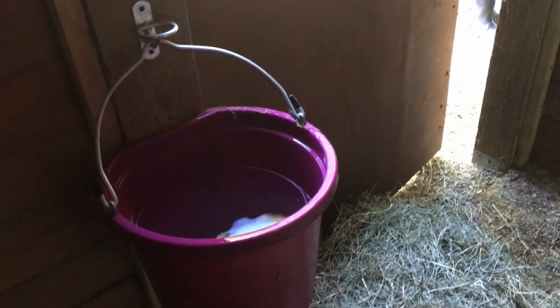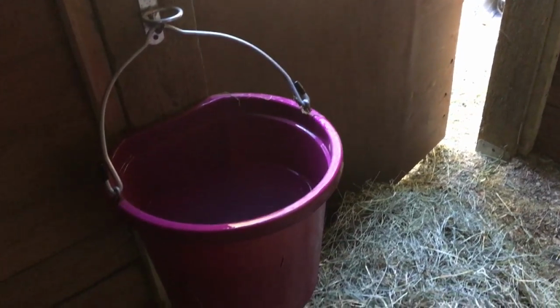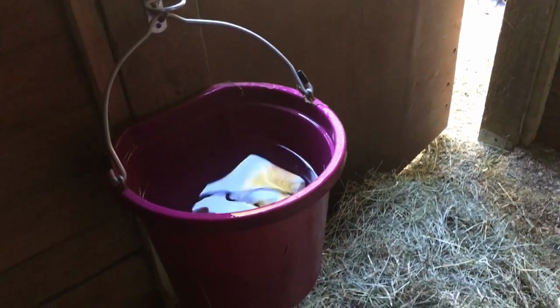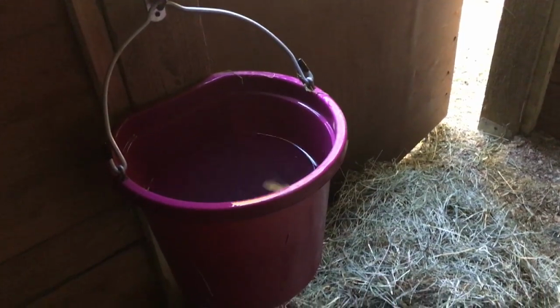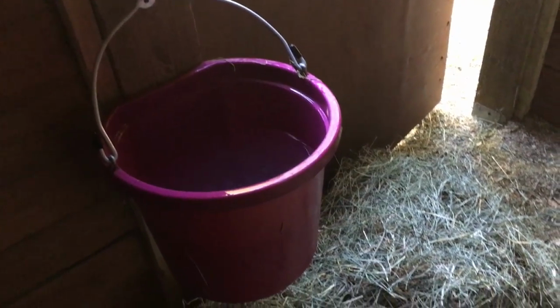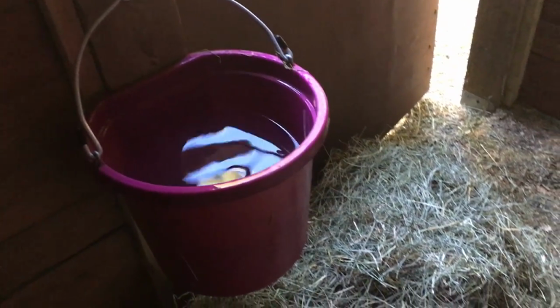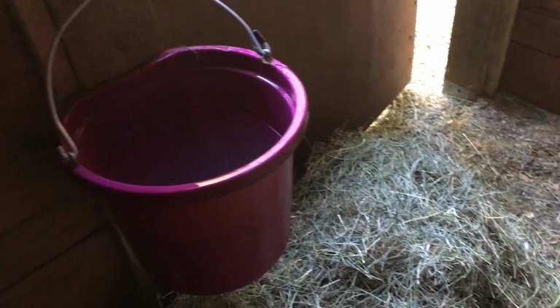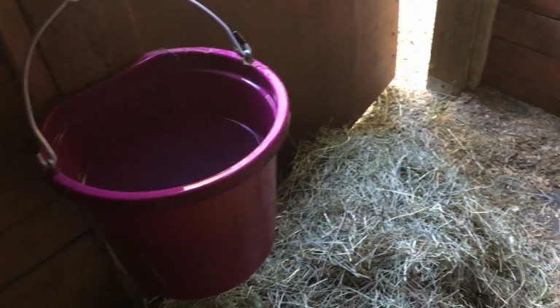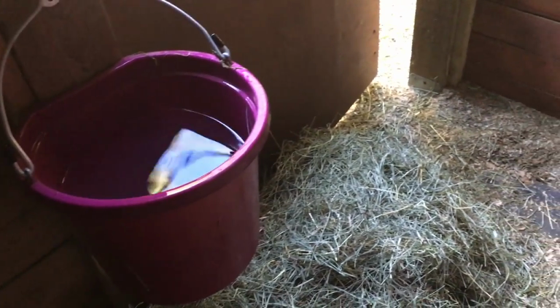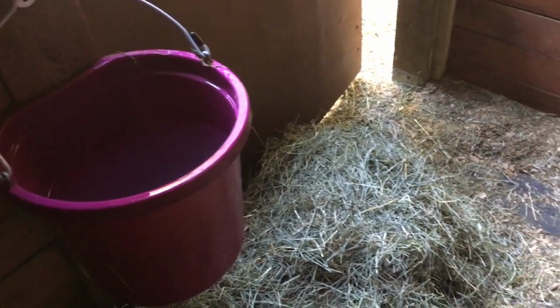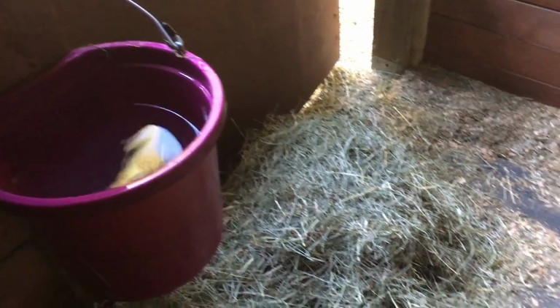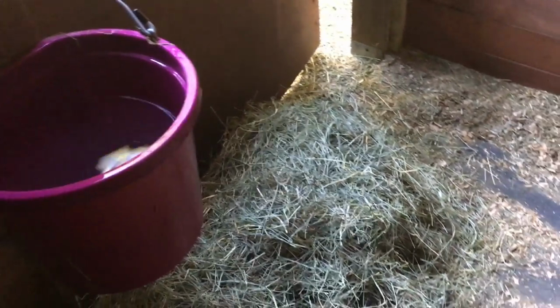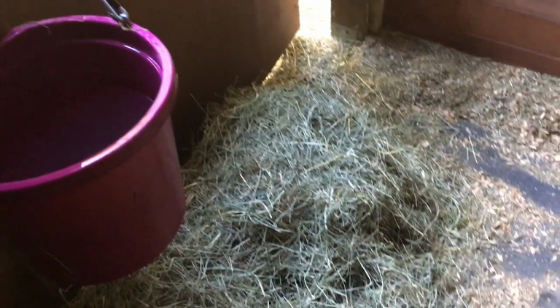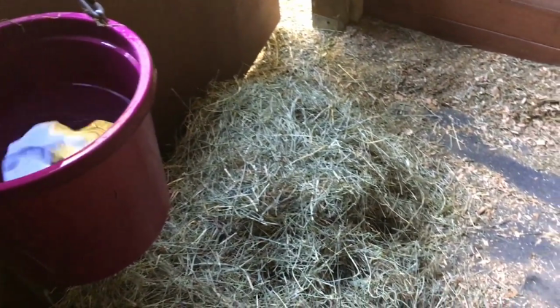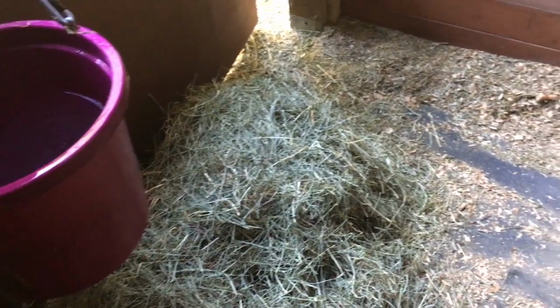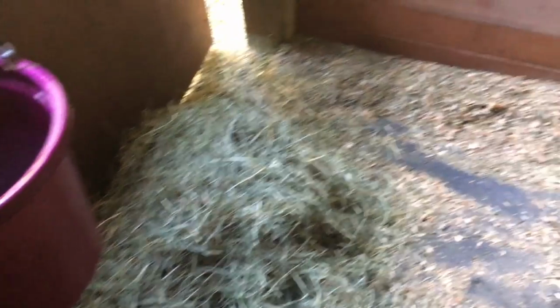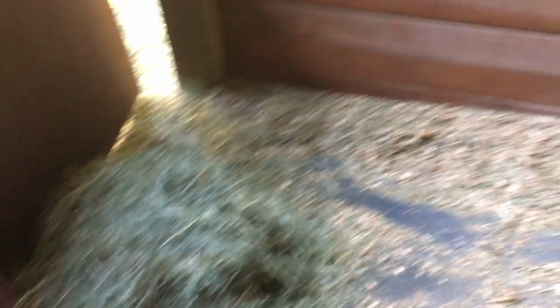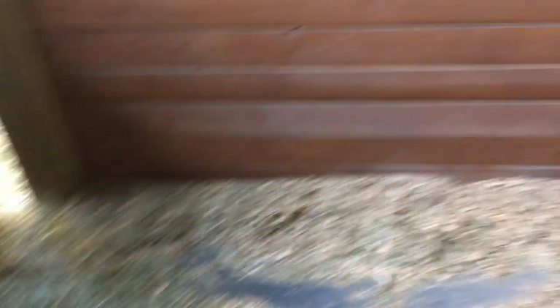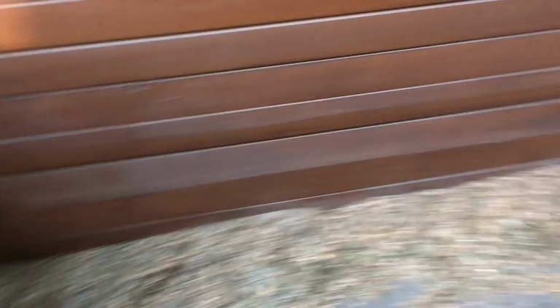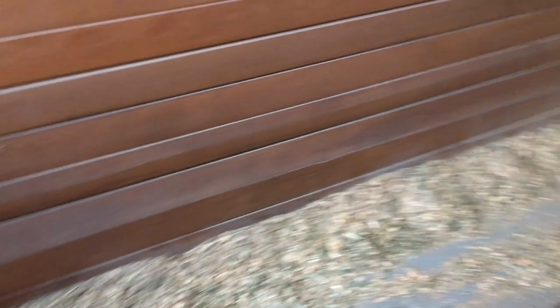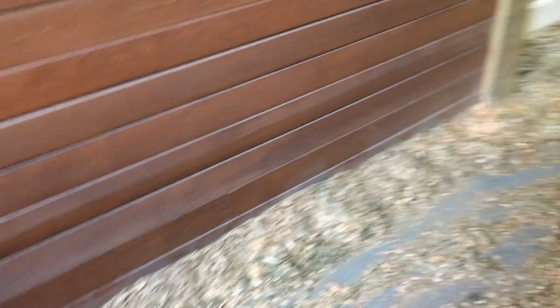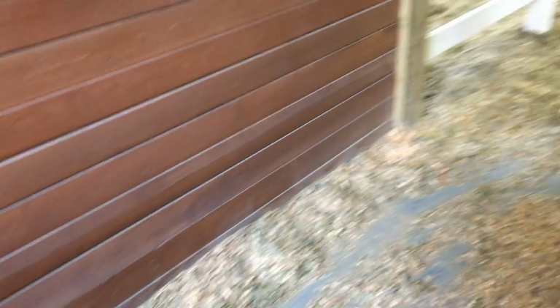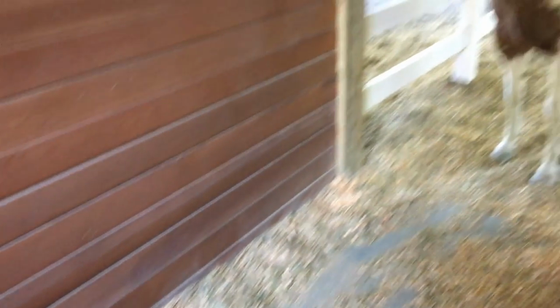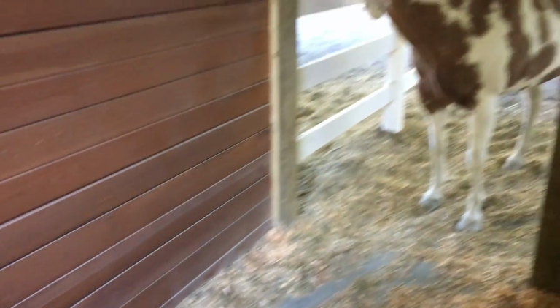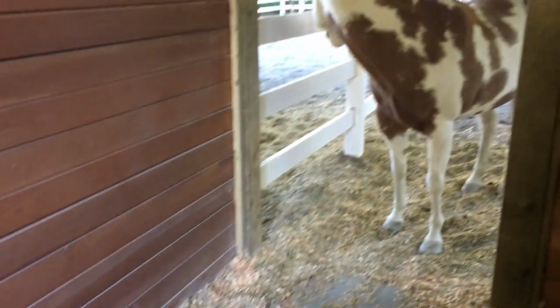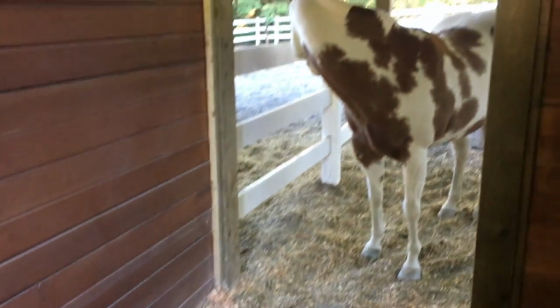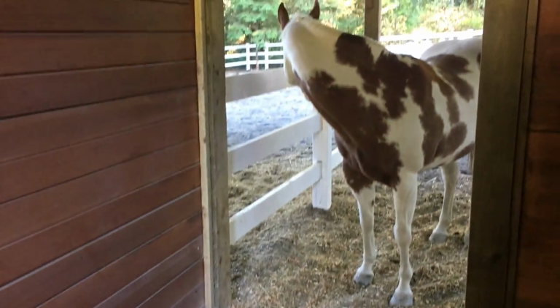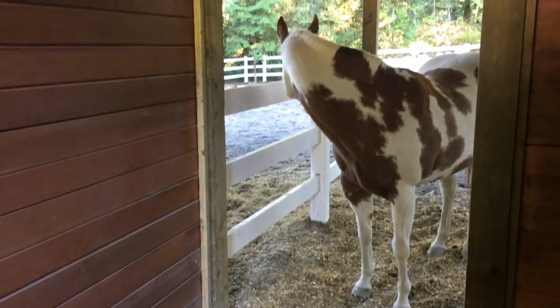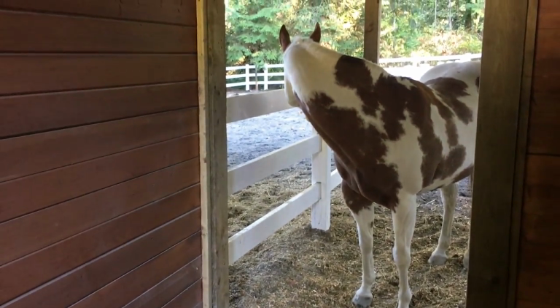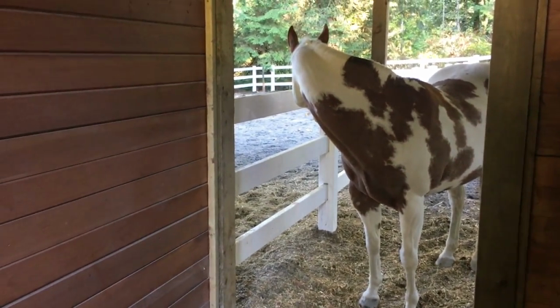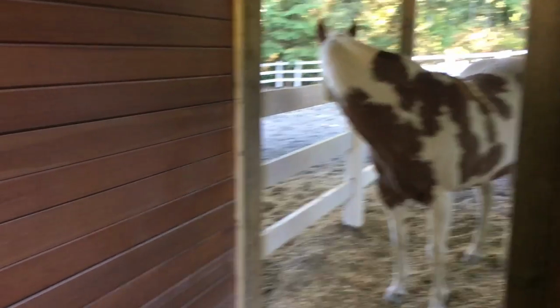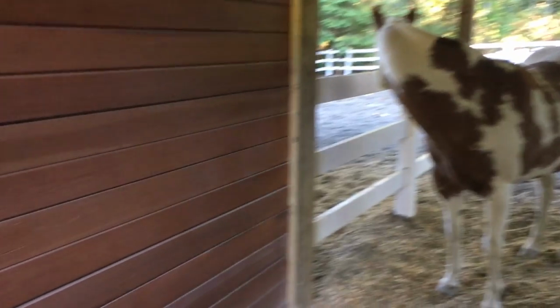Bailey likes a small bucket of water in her stall because she likes to dunk her hay in it, but she has a bigger bucket of water outside too.